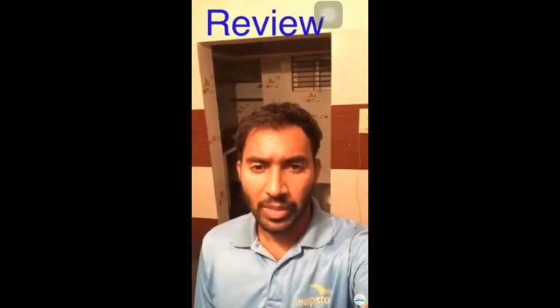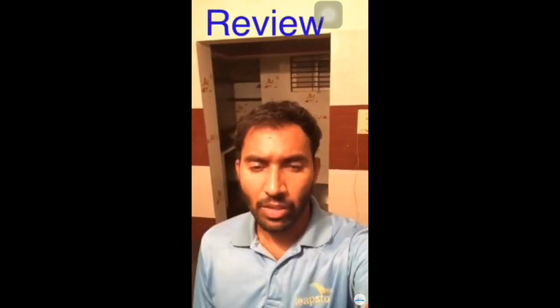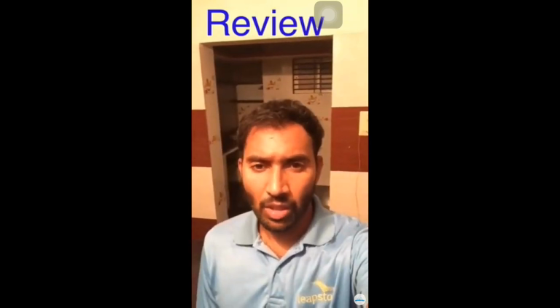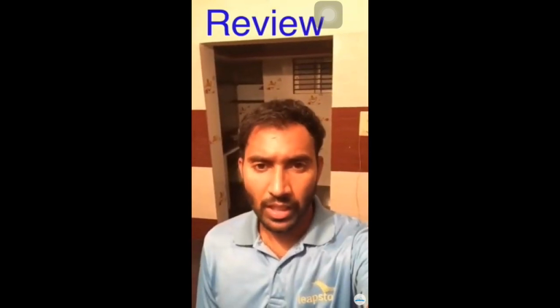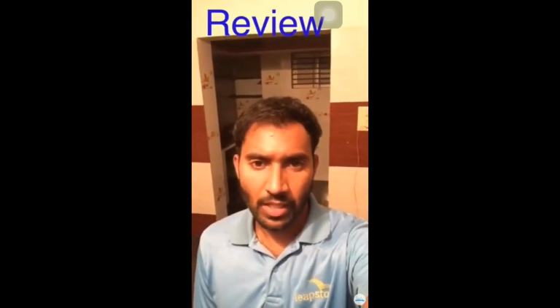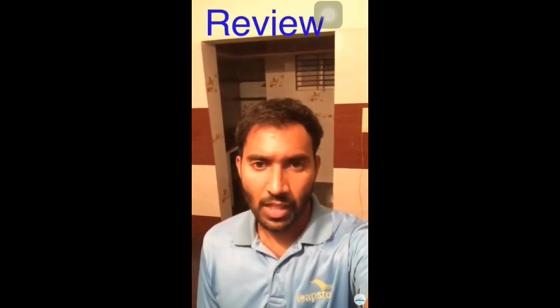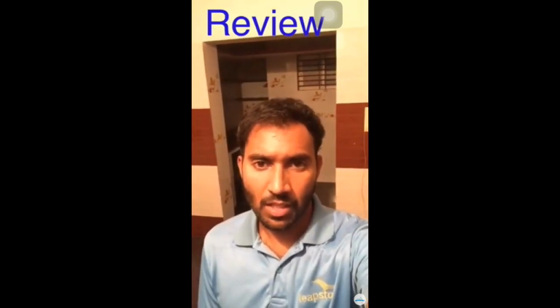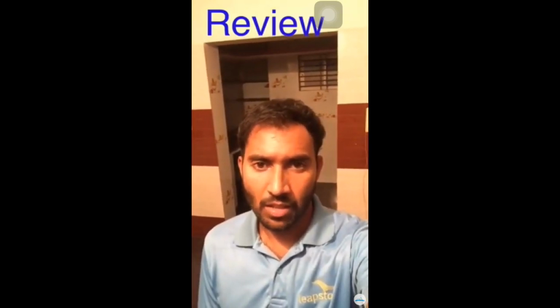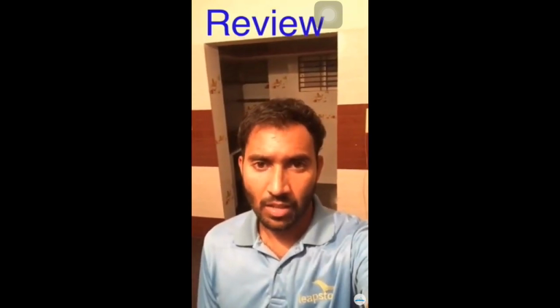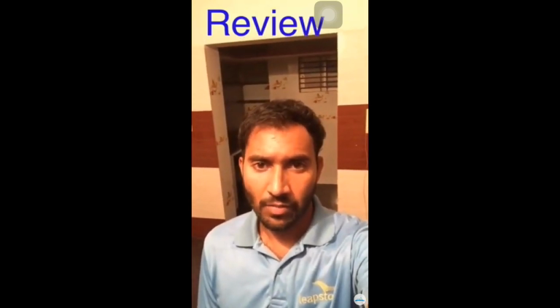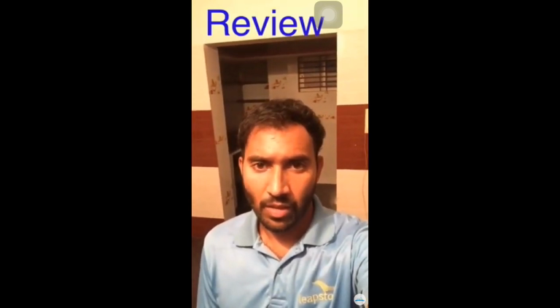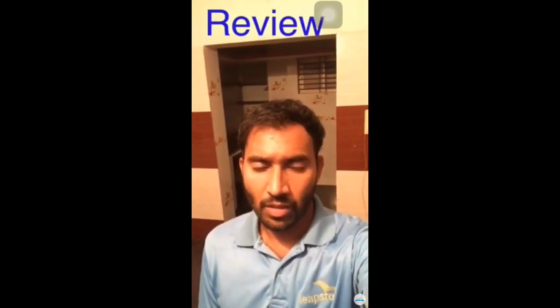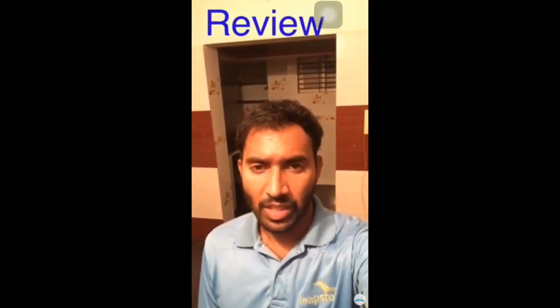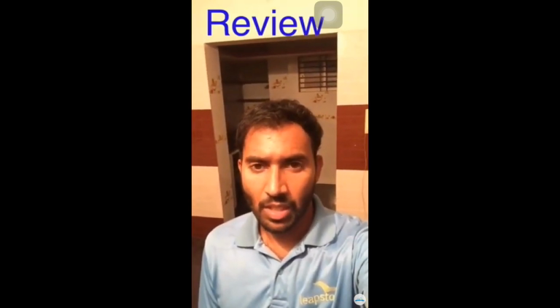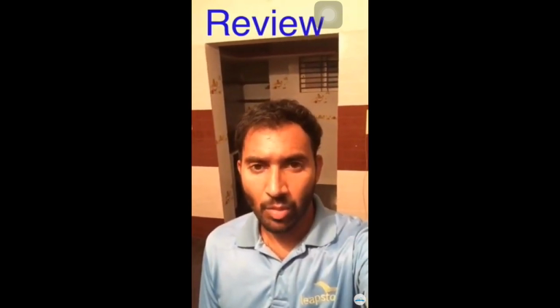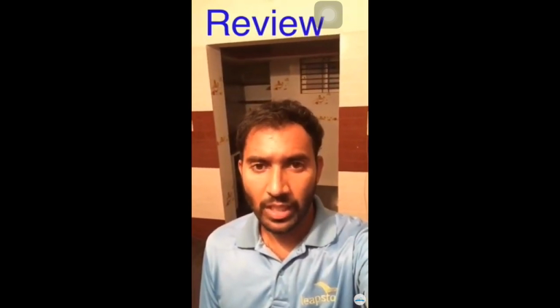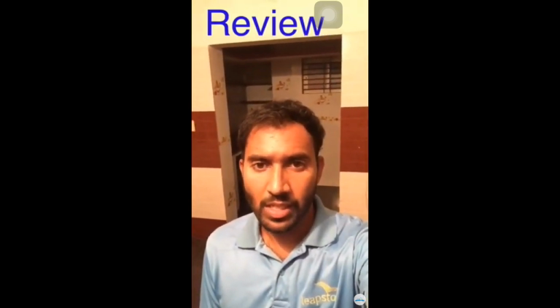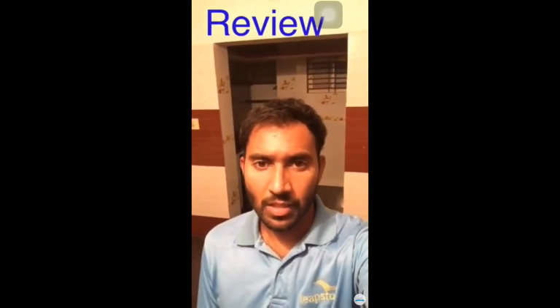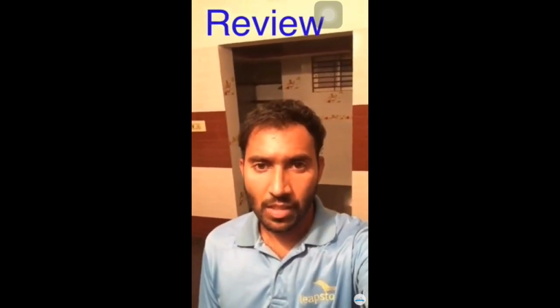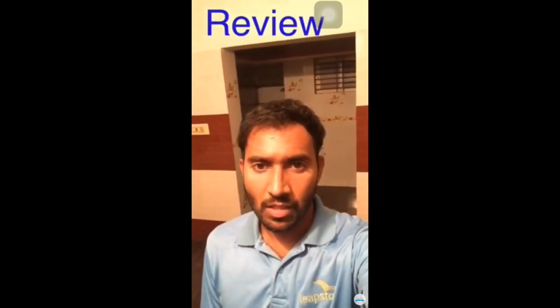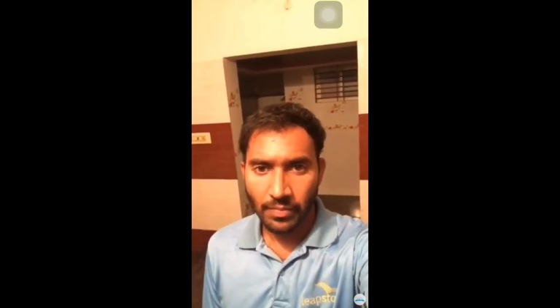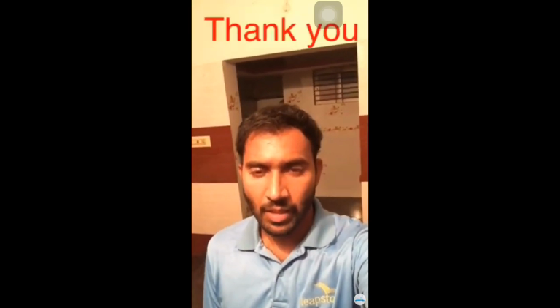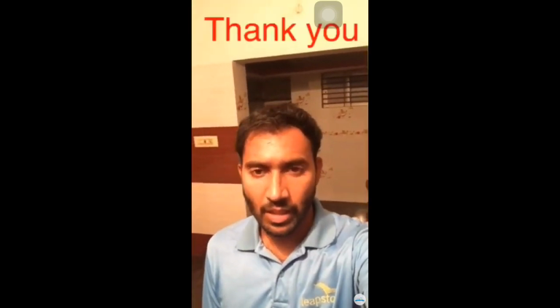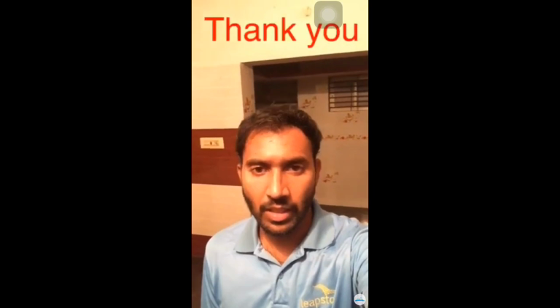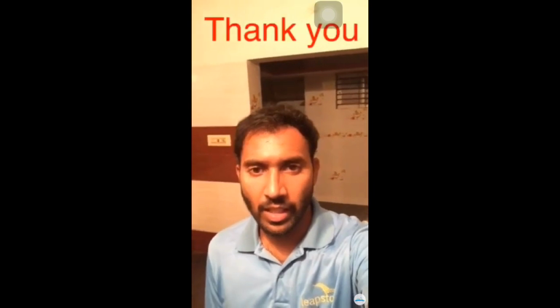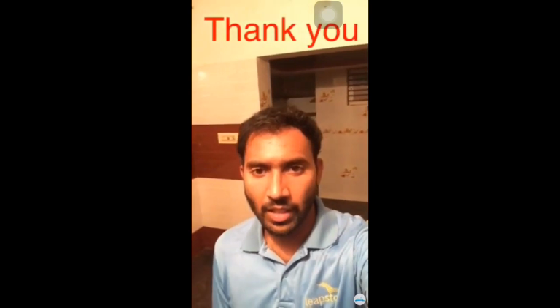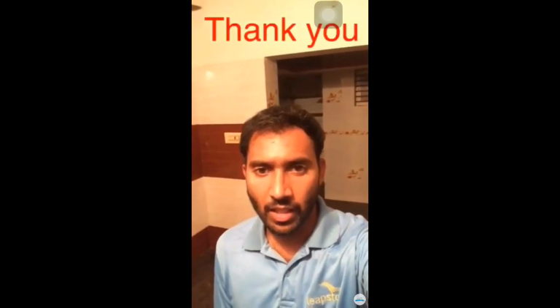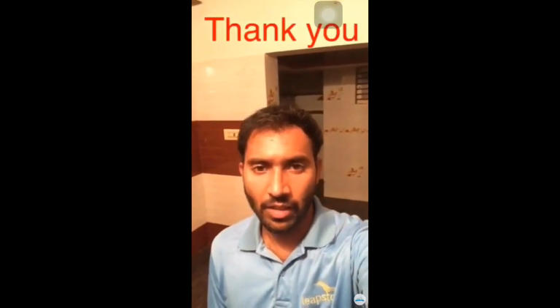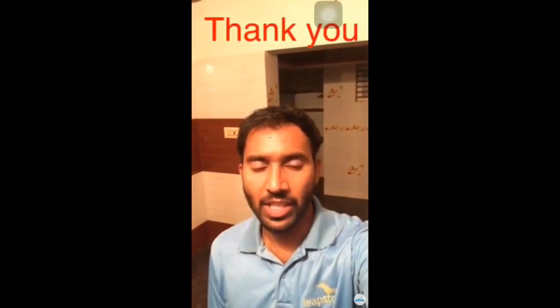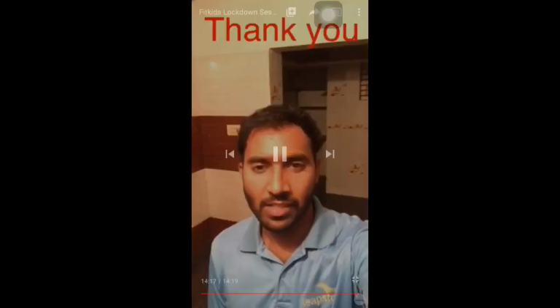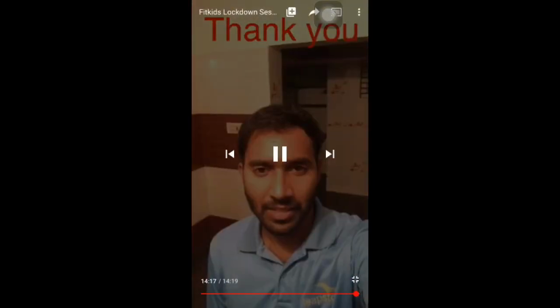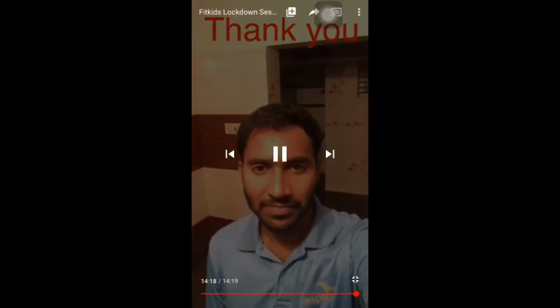I'll meet you all in the next class with some more interesting skills. Till then, take care. Have a nice day.